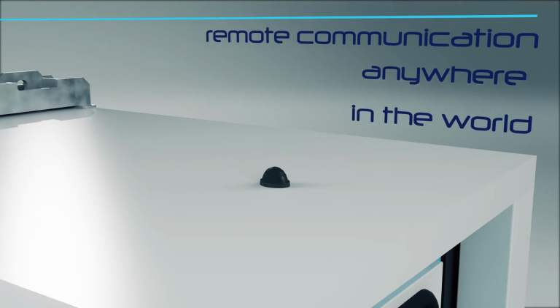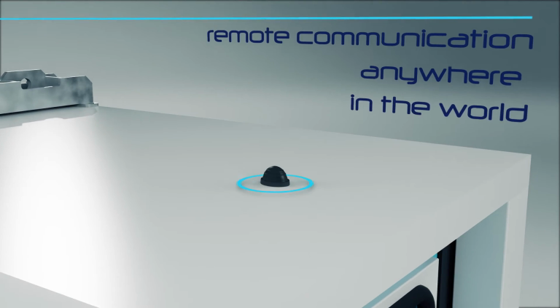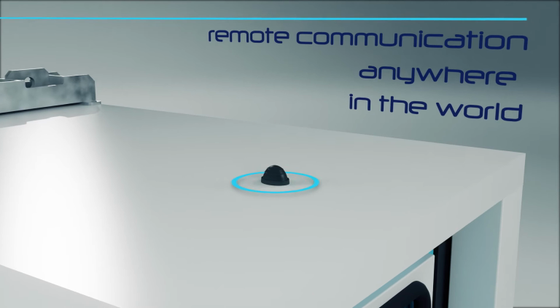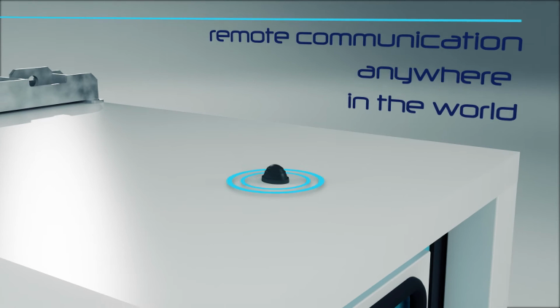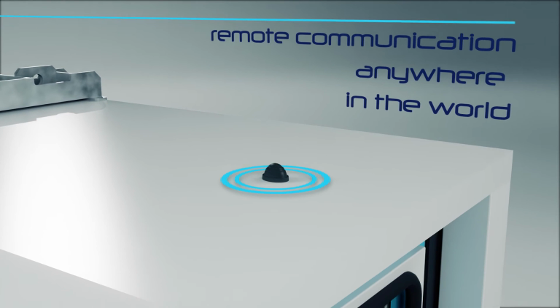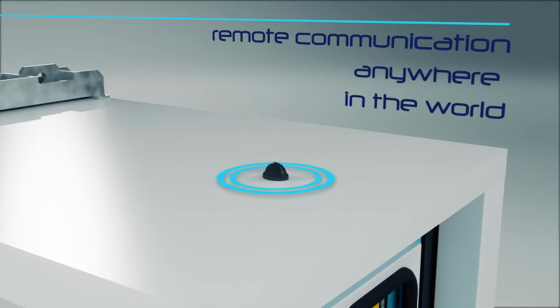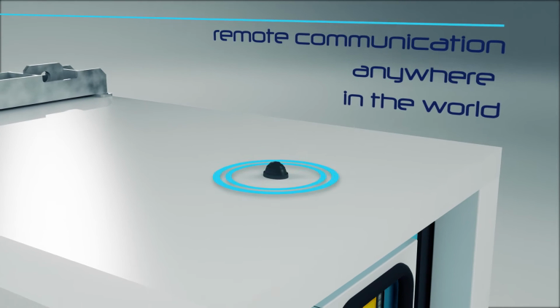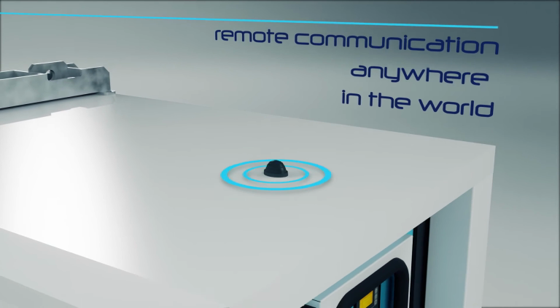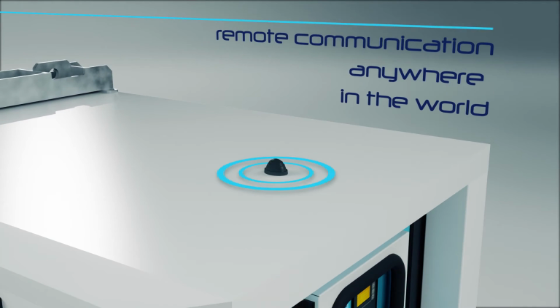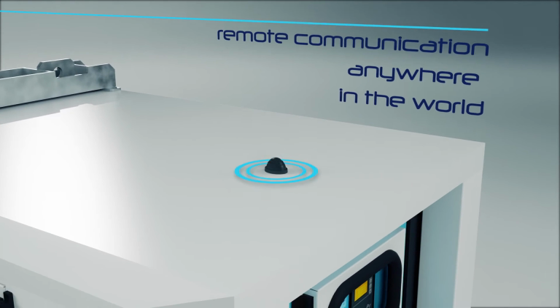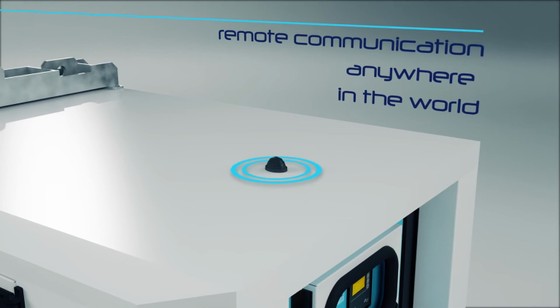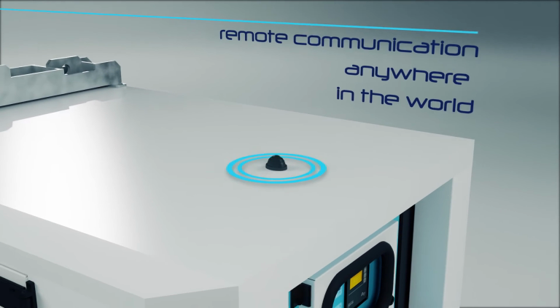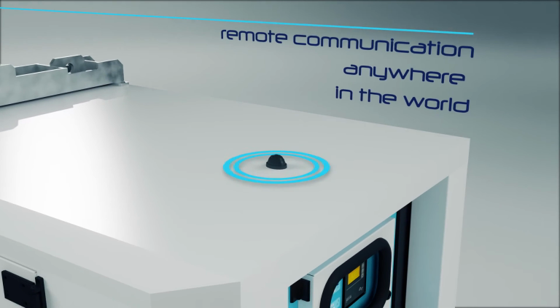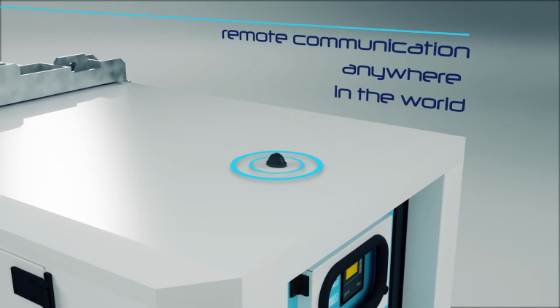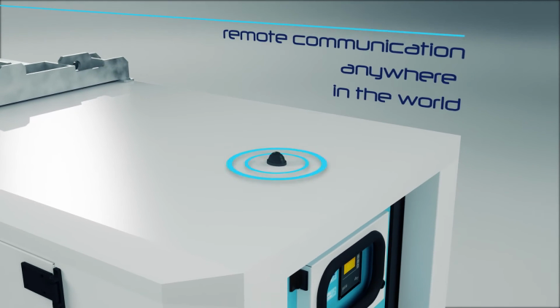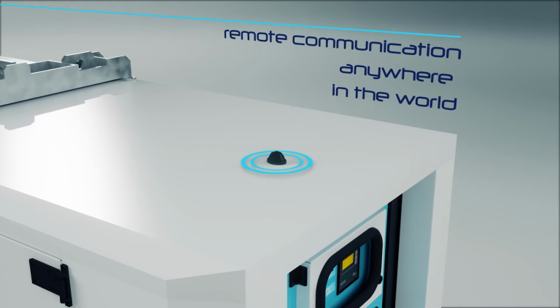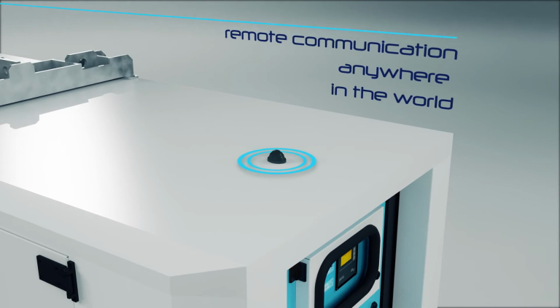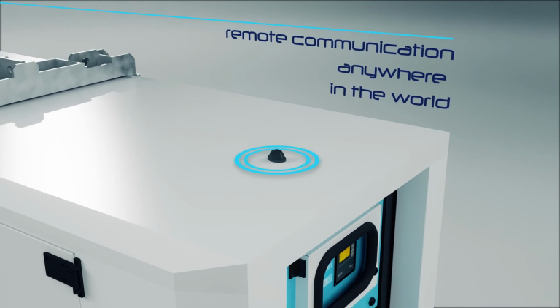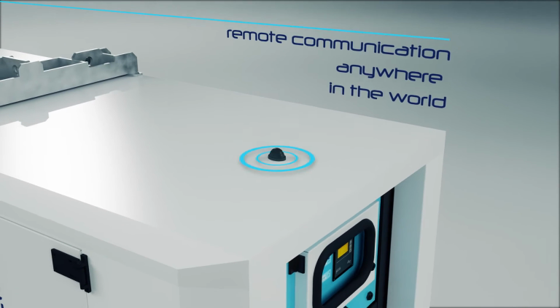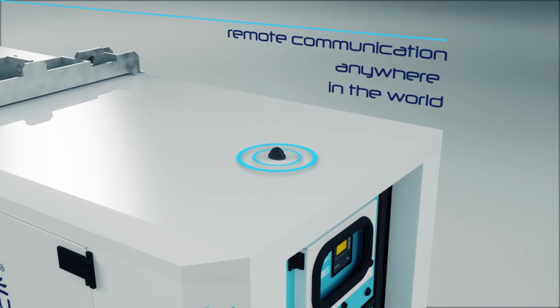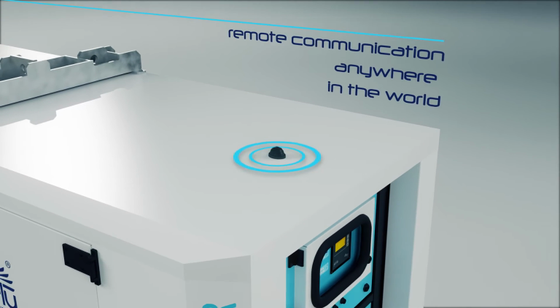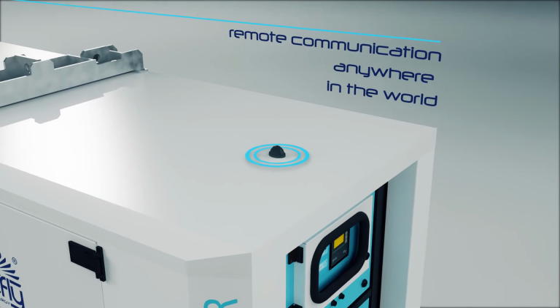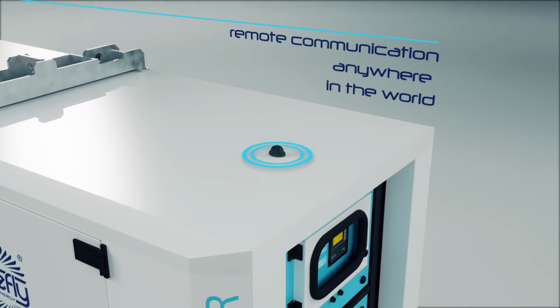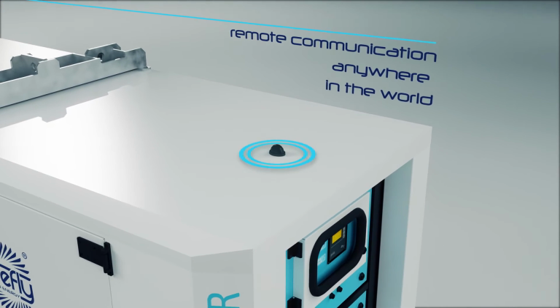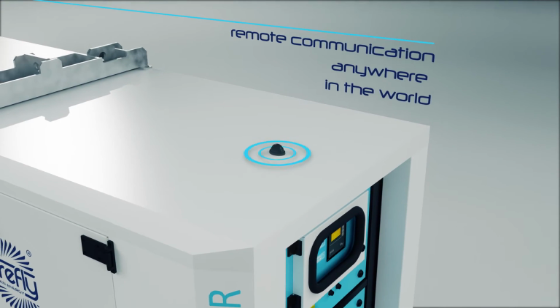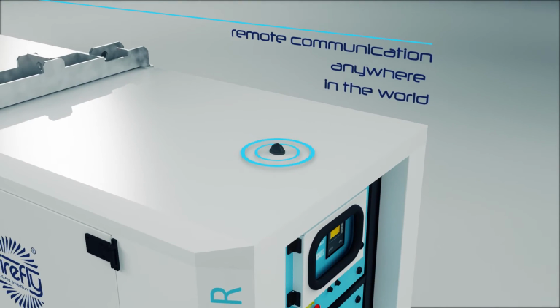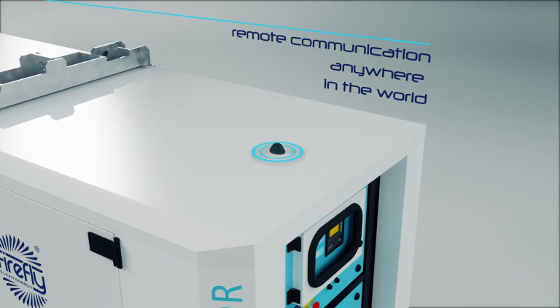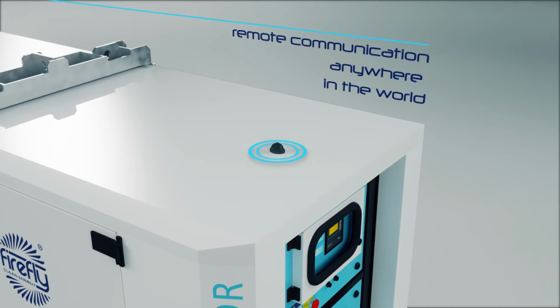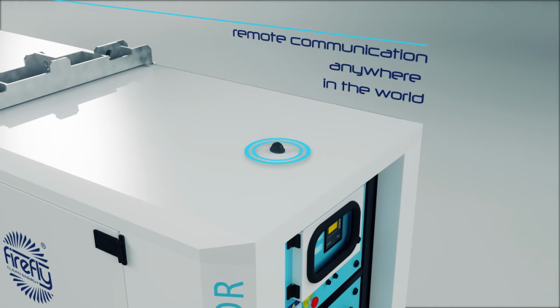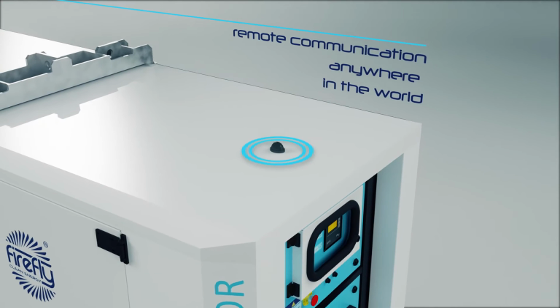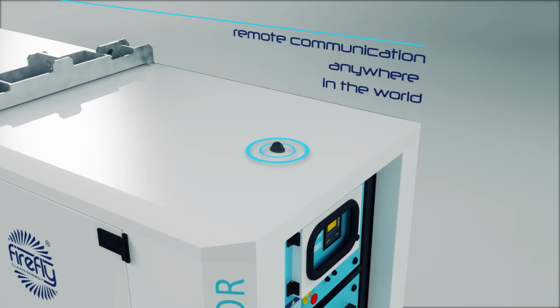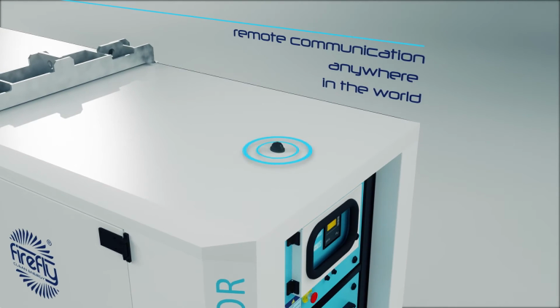Remote communication now features as standard, allowing control, diagnostics and reporting from anywhere in the world.